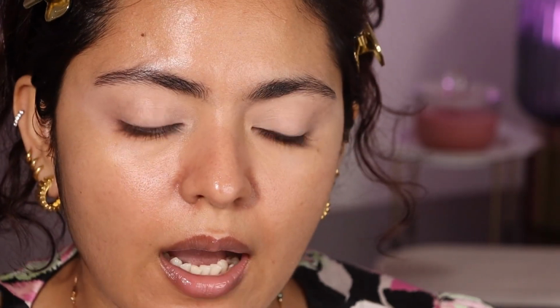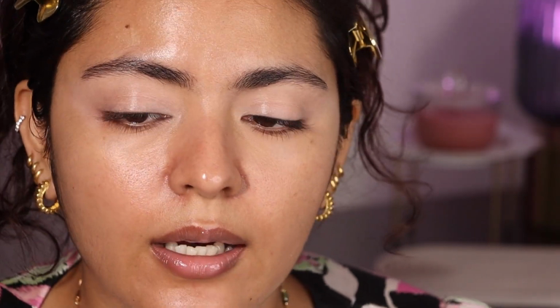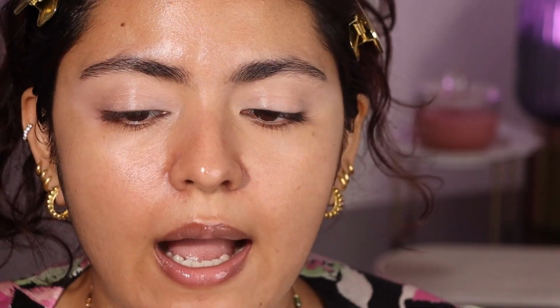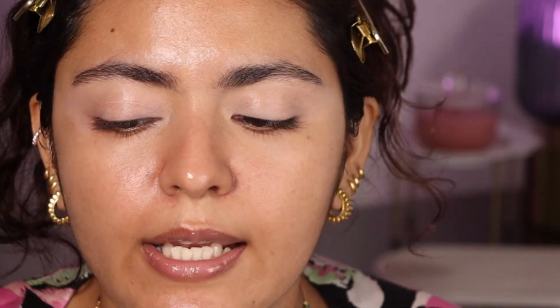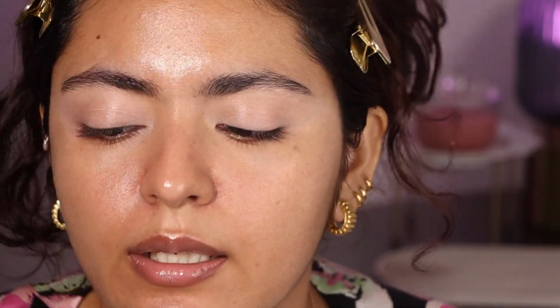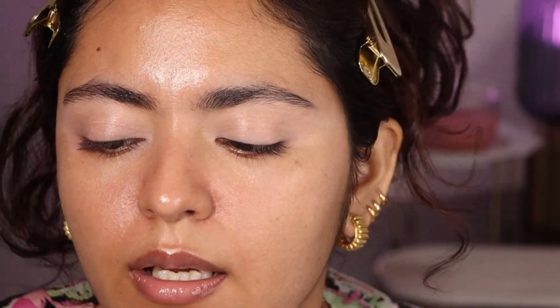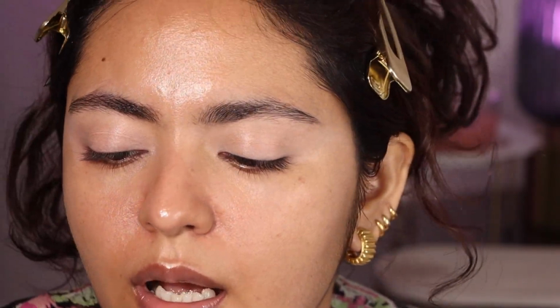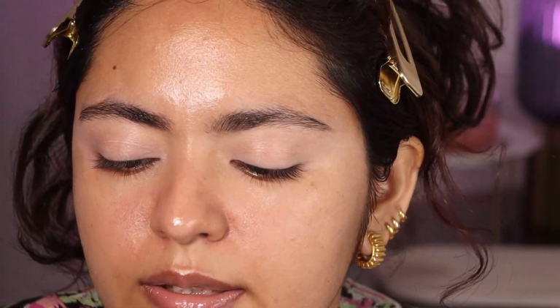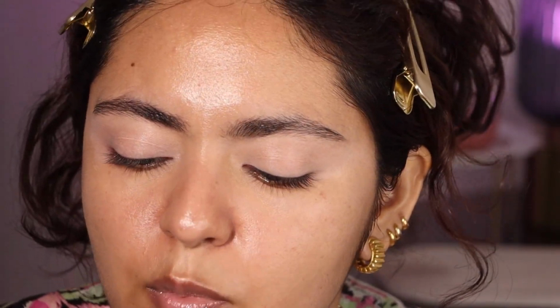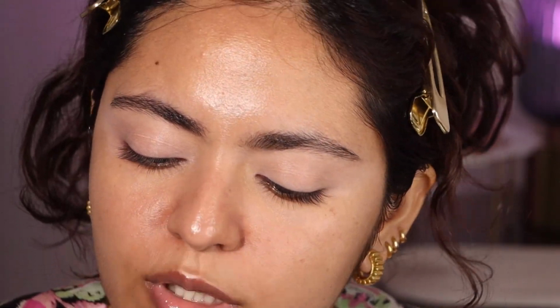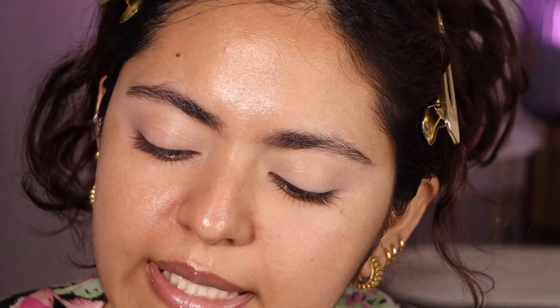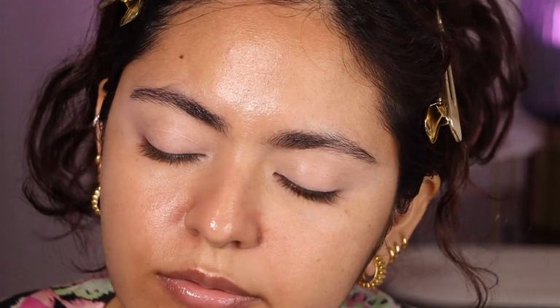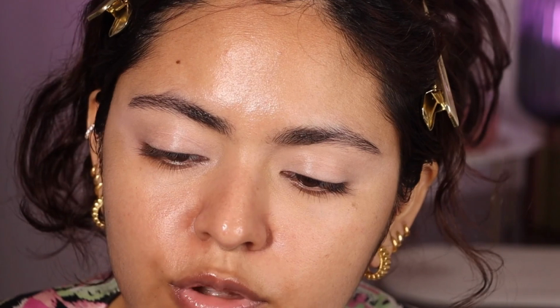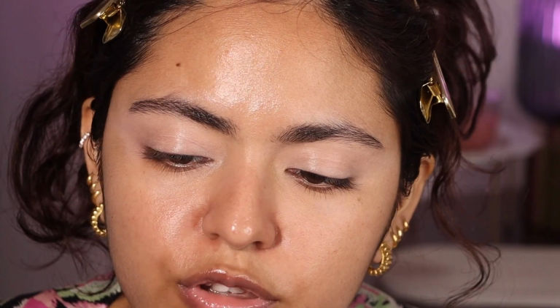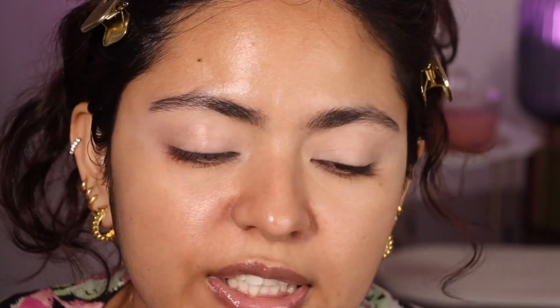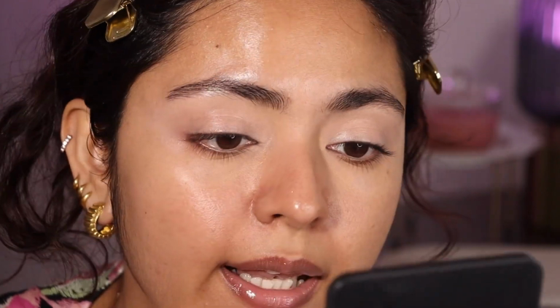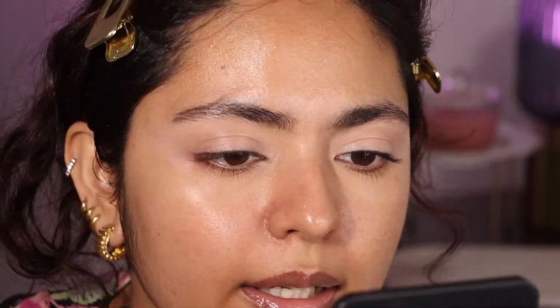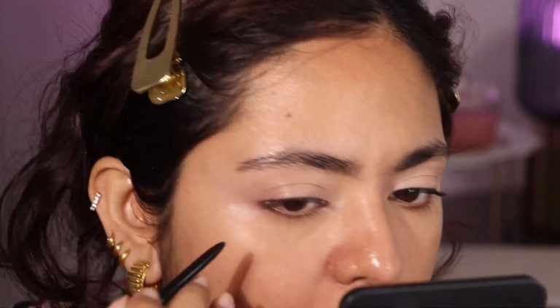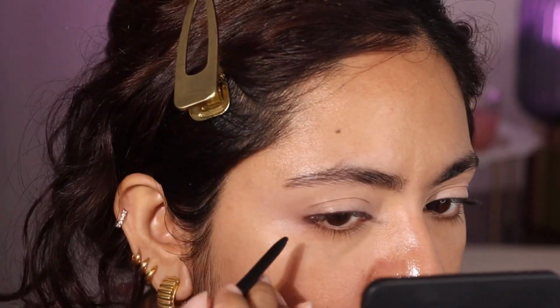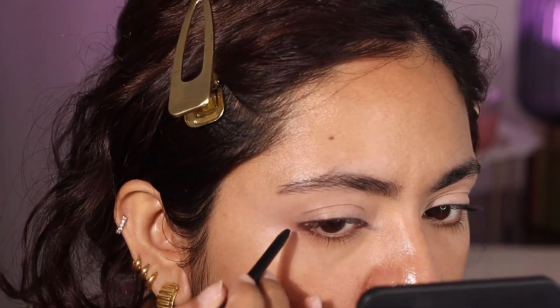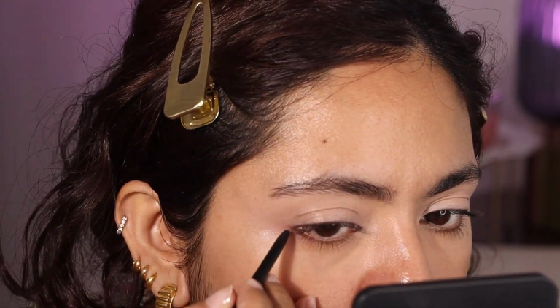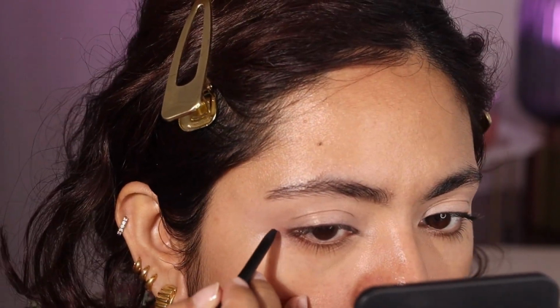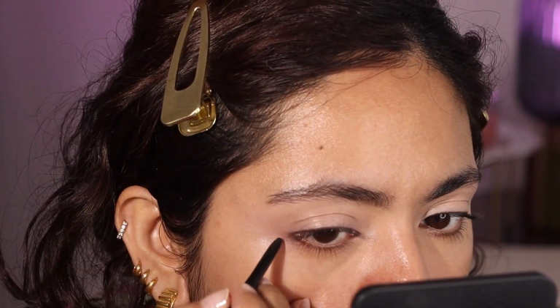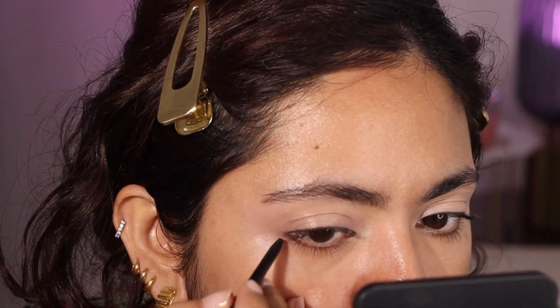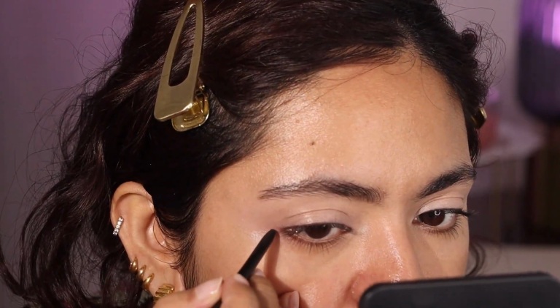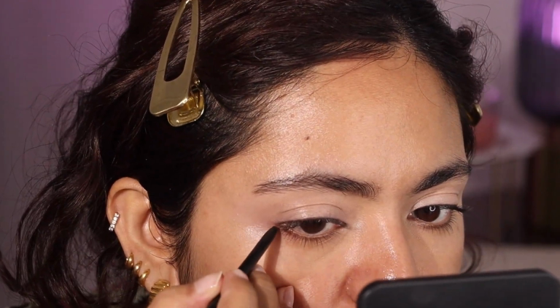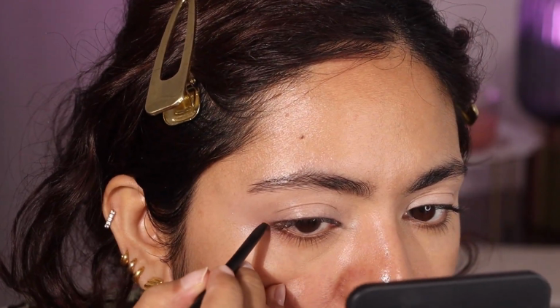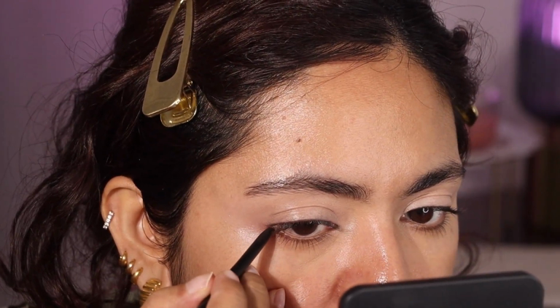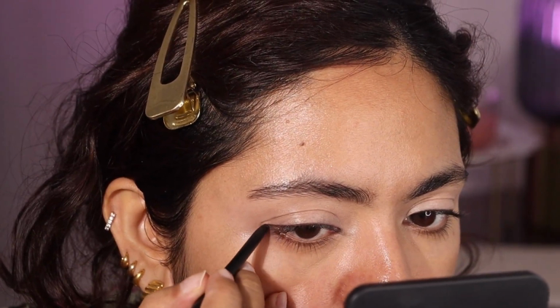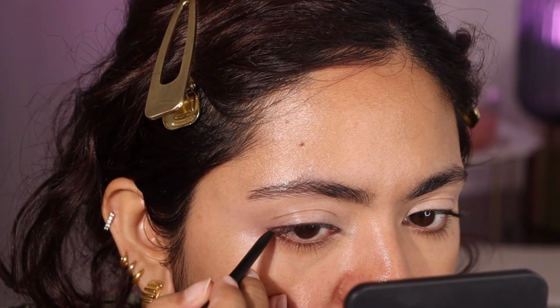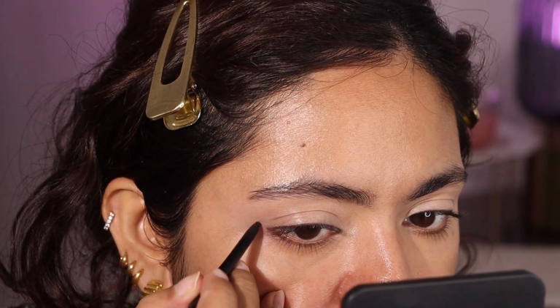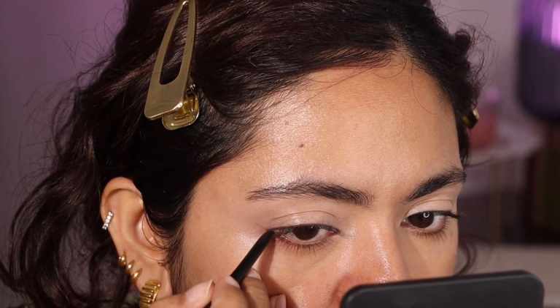So I'm going in with this Maybelline Eye Smokey Tattoo Studio gel liner, which is mapping out a wing. I'm just building that up slightly.